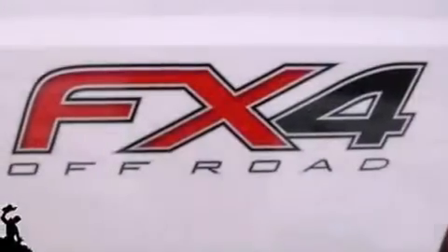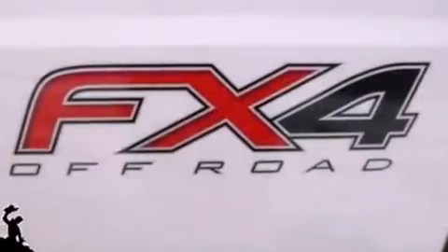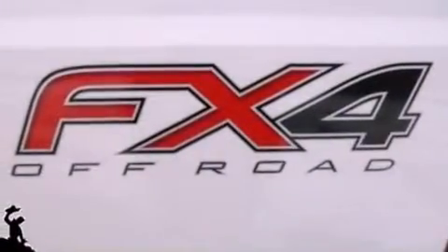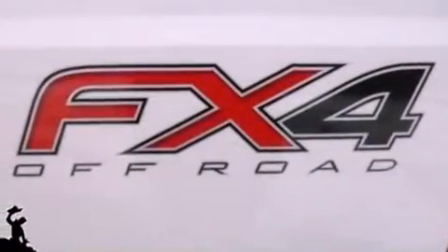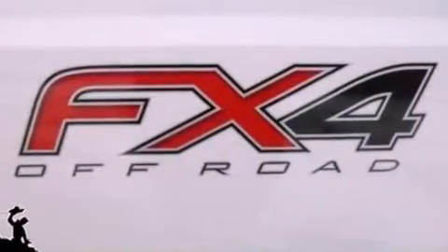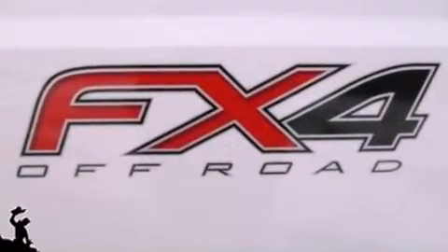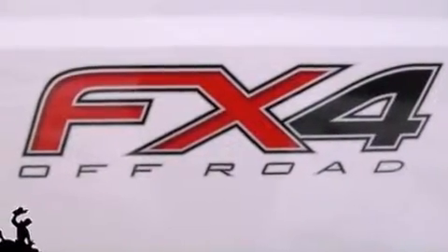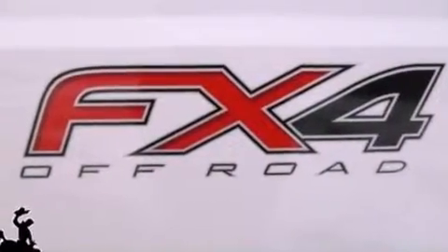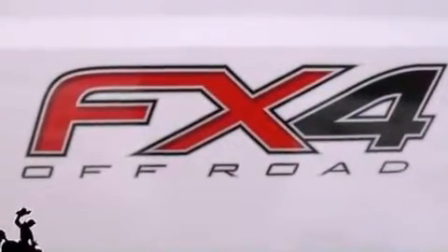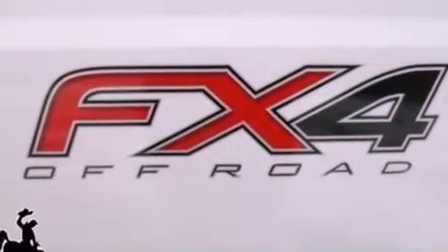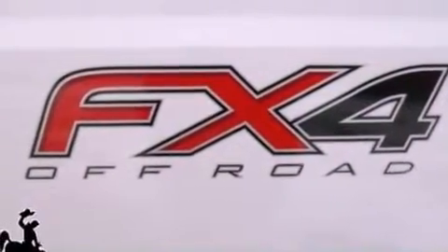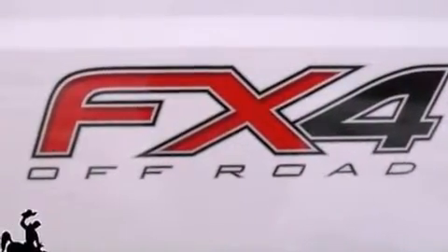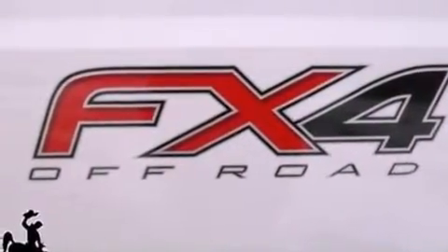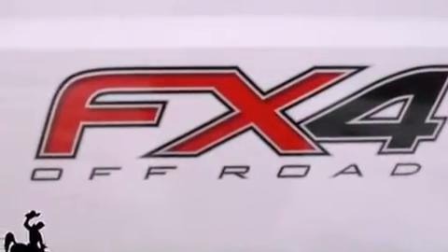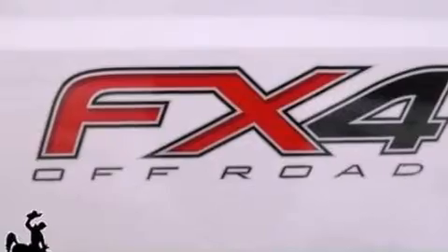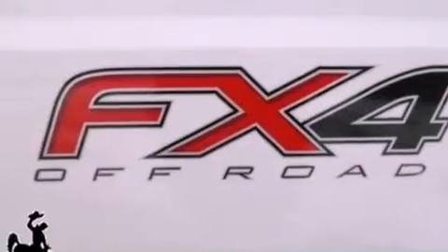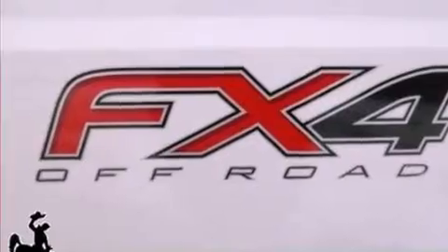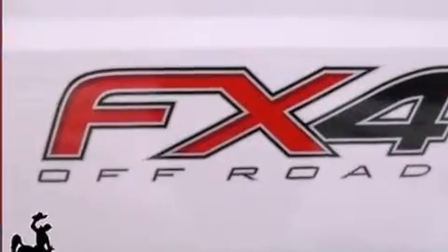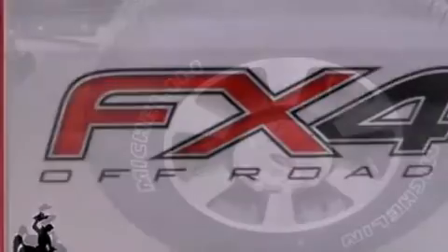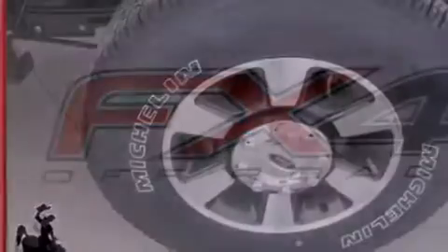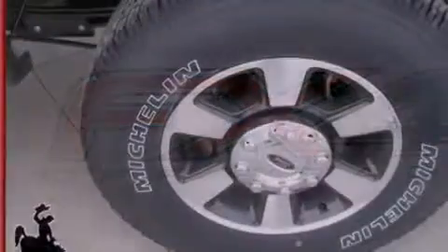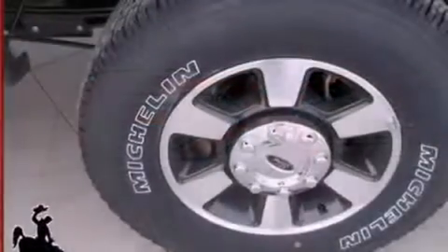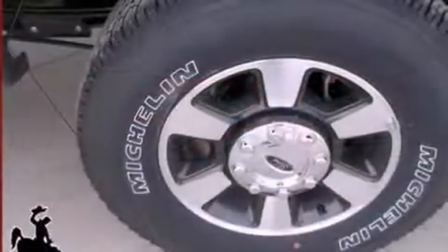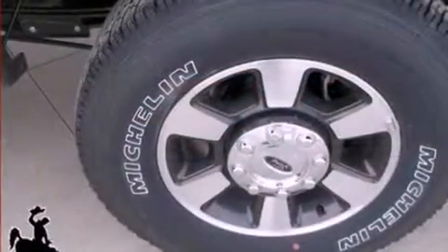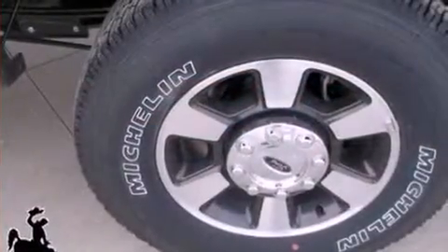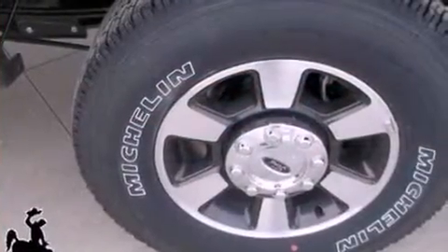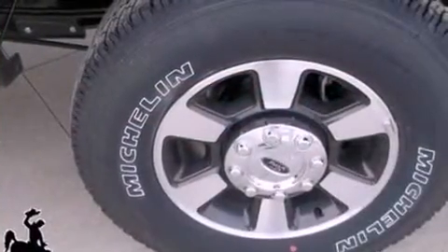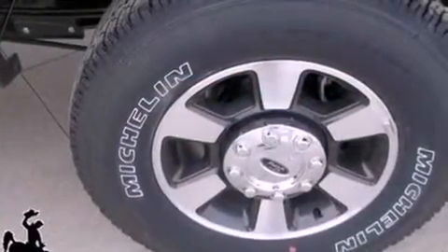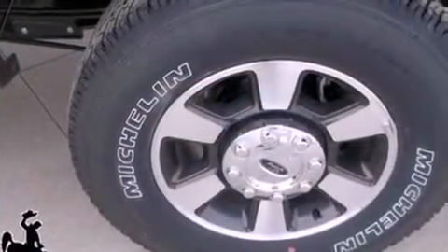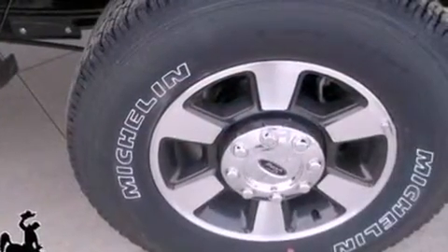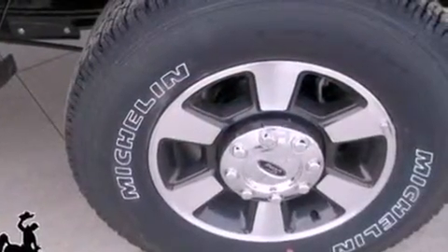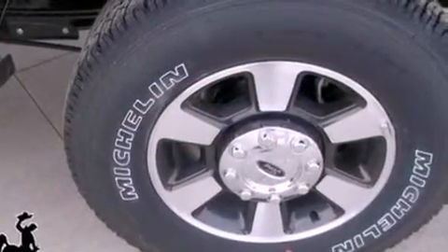Fog lamps, an anti-lock braking system, air conditioning with automatic climate control, and Sirius satellite radio.